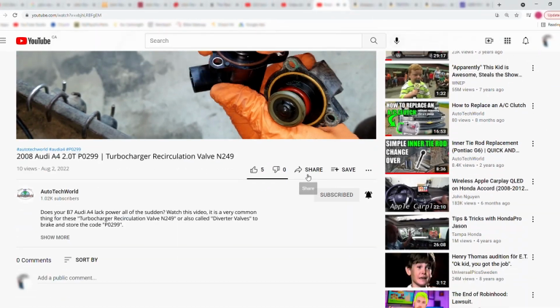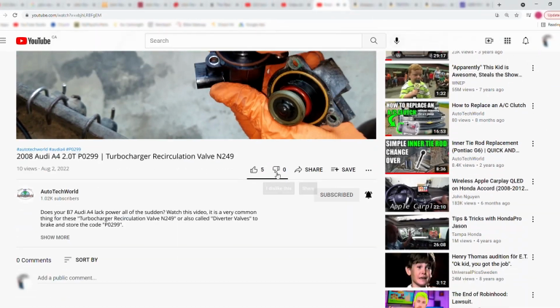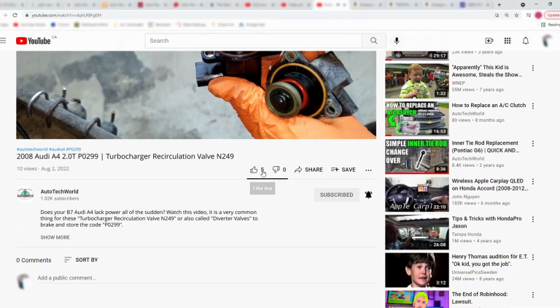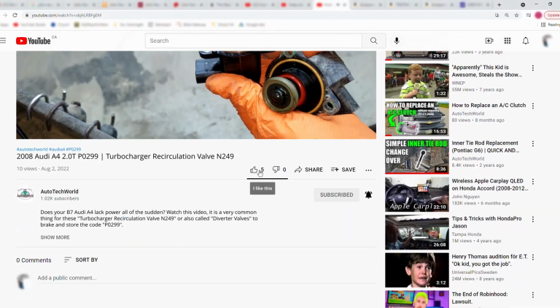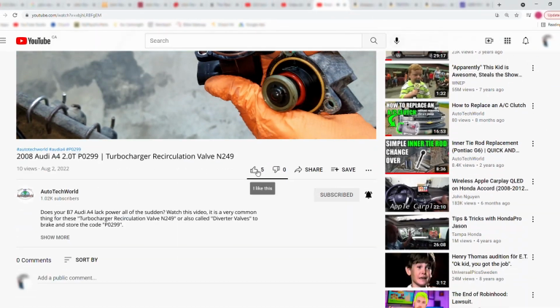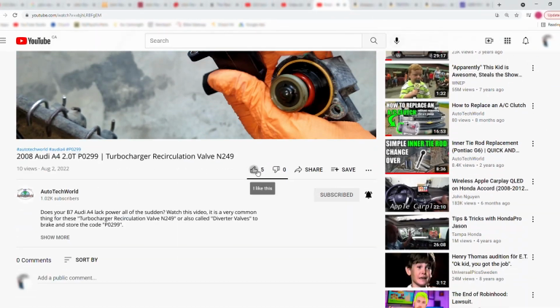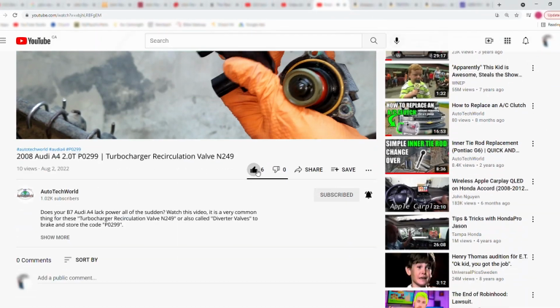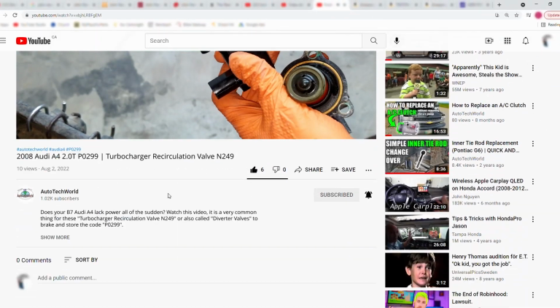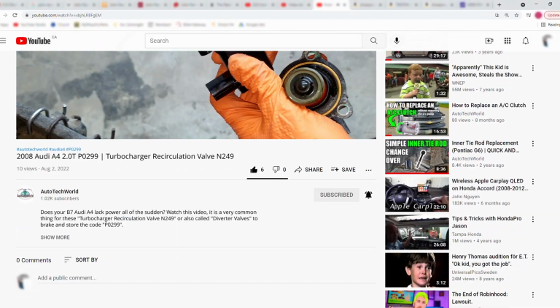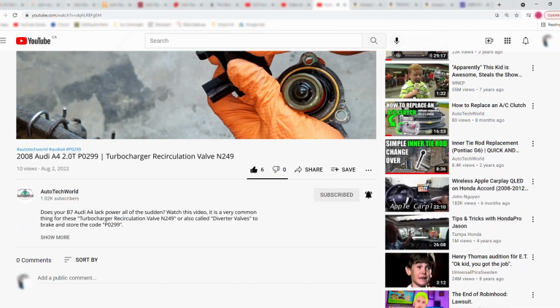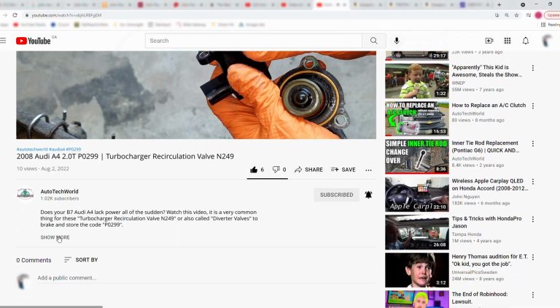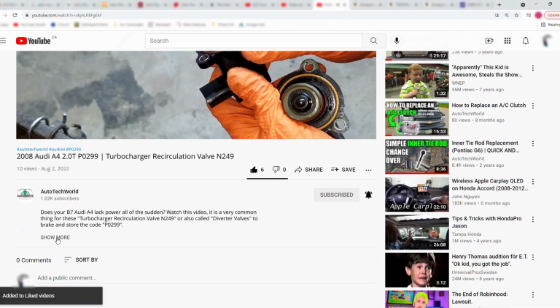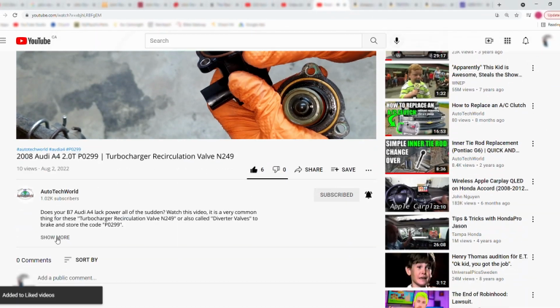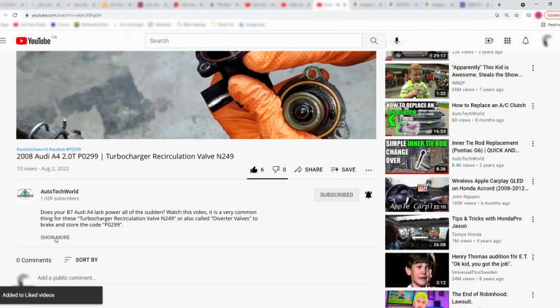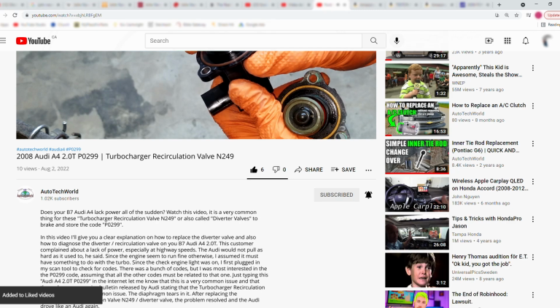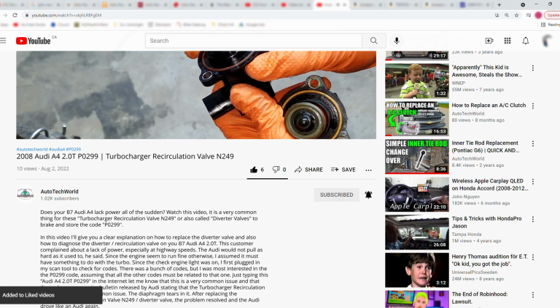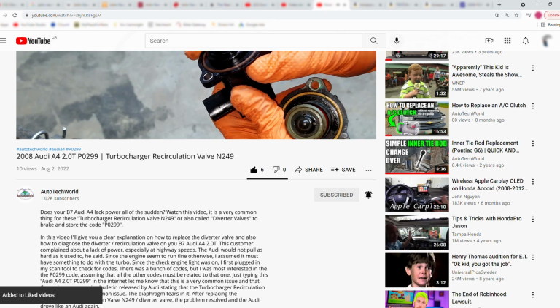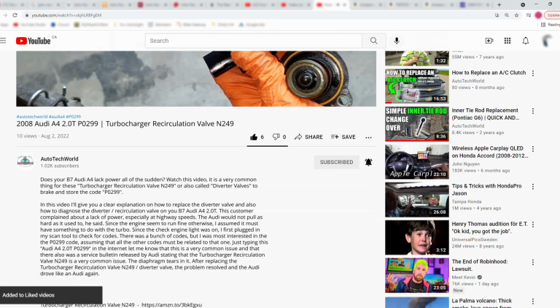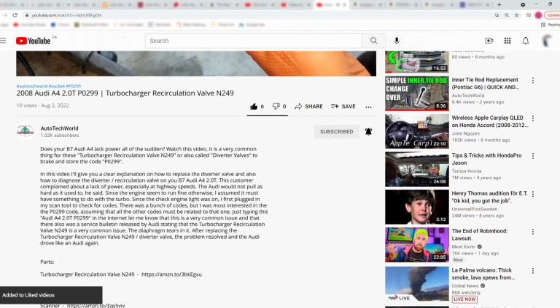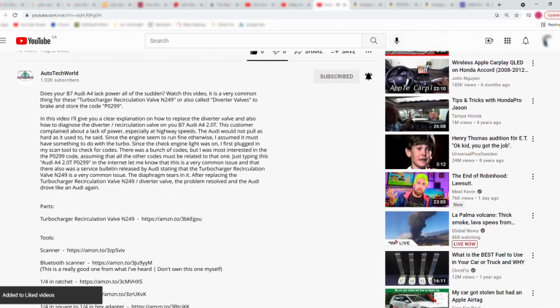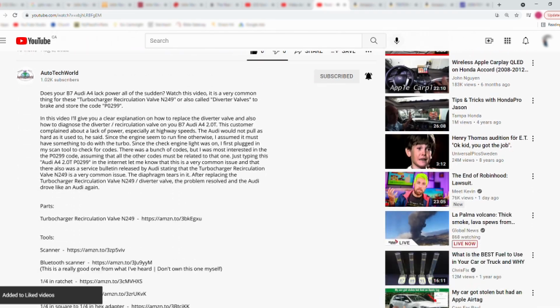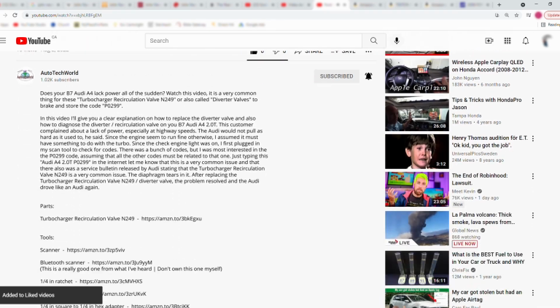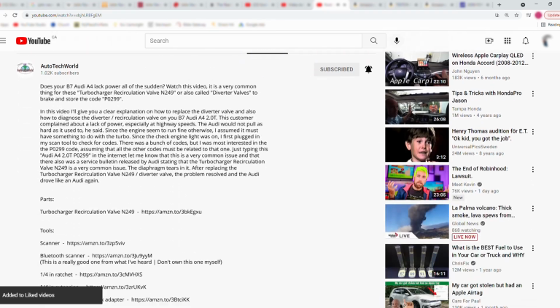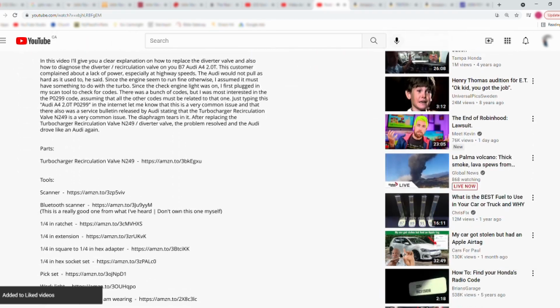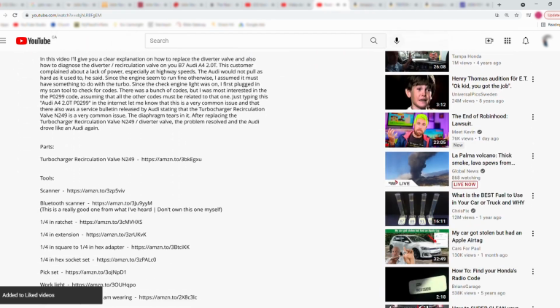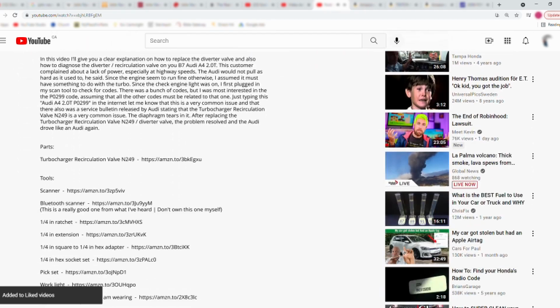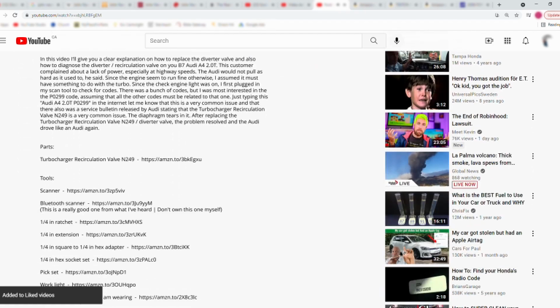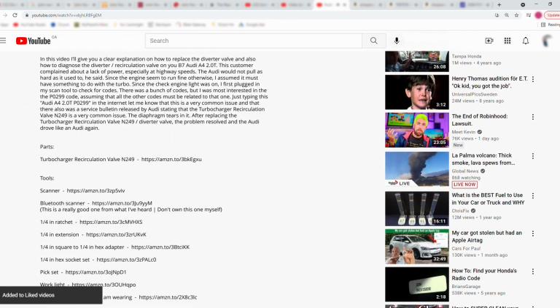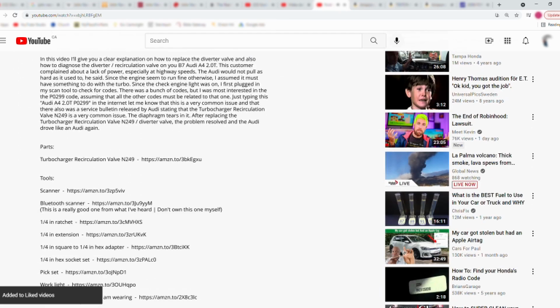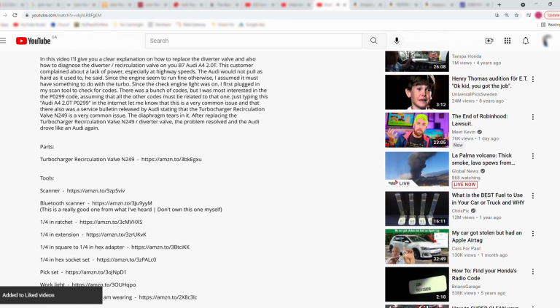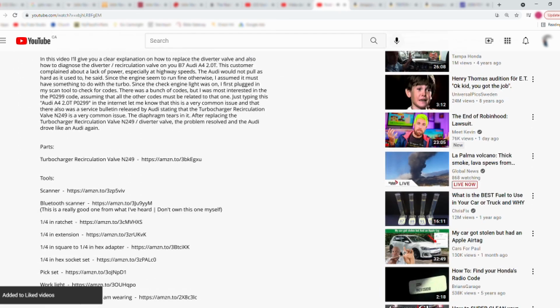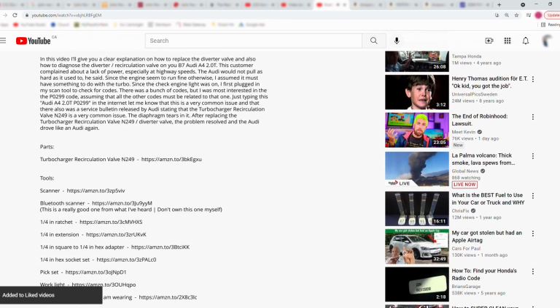I've got the part and the tools linked in the description — feel free to check it out.